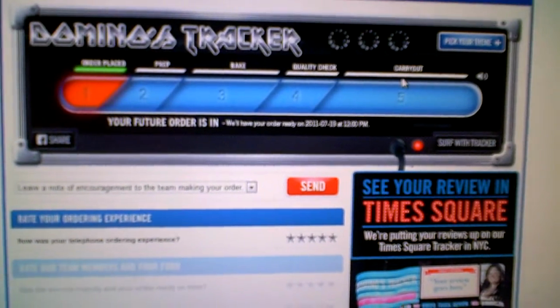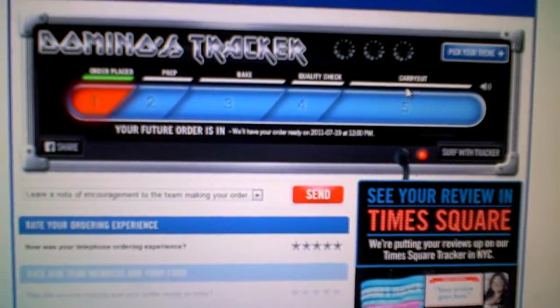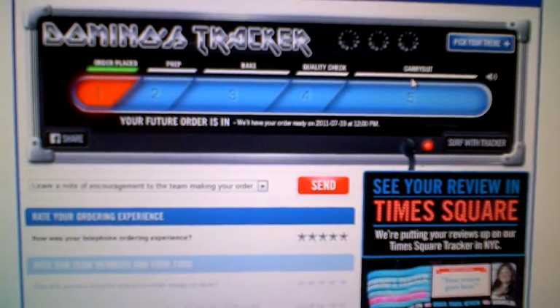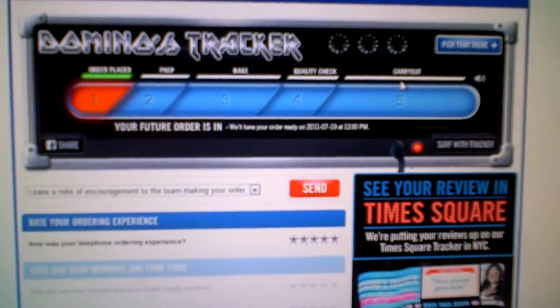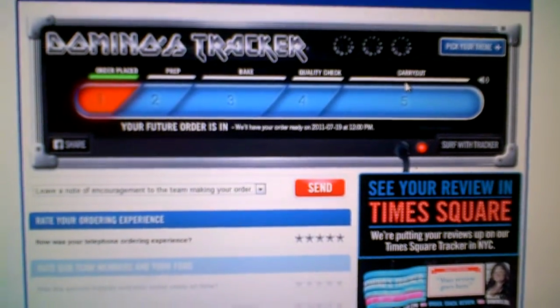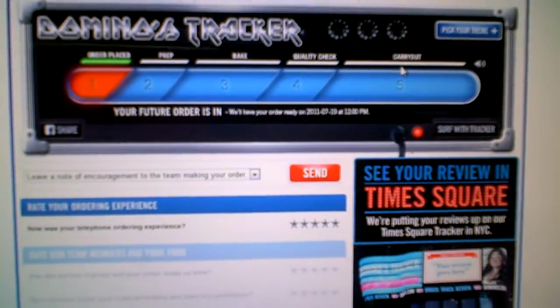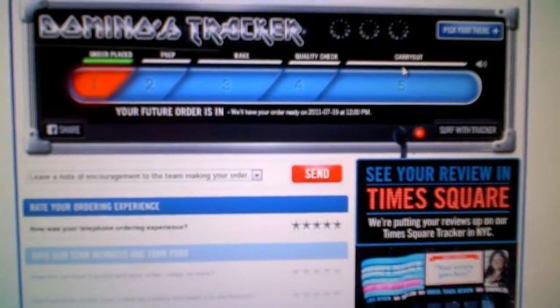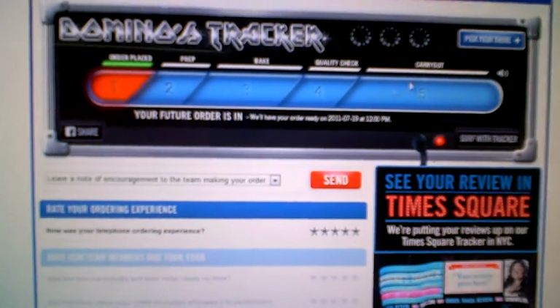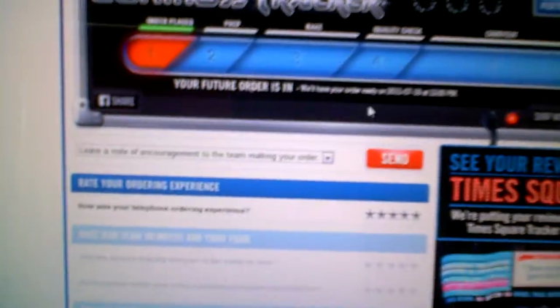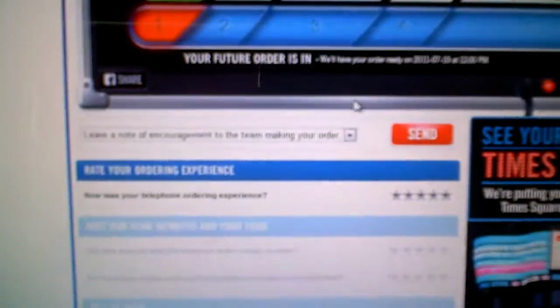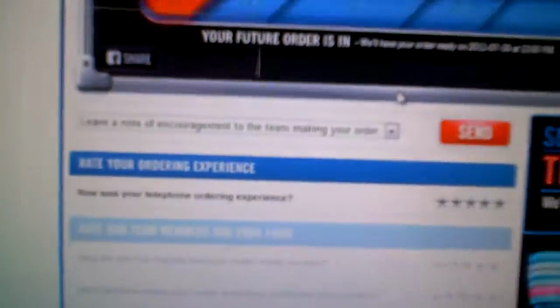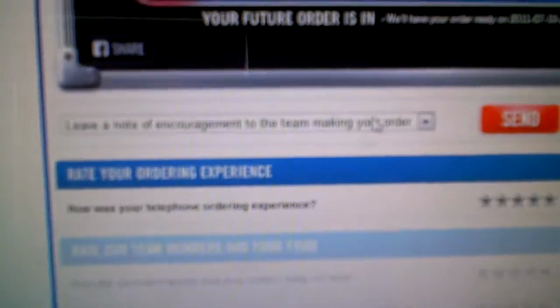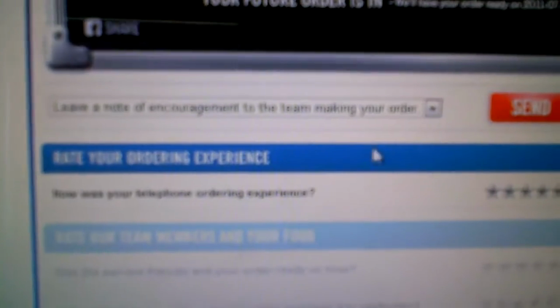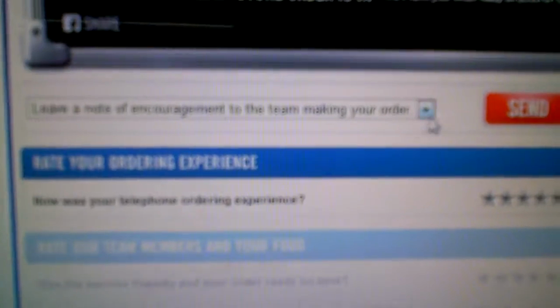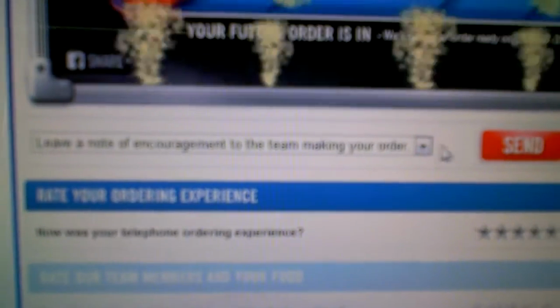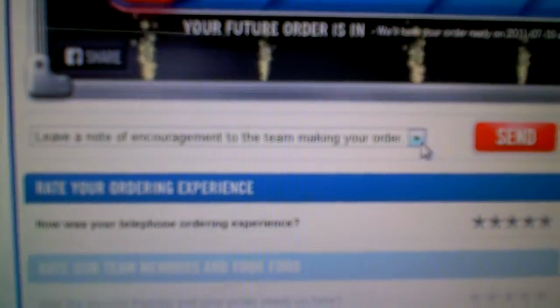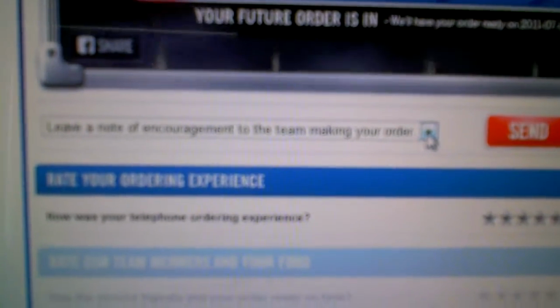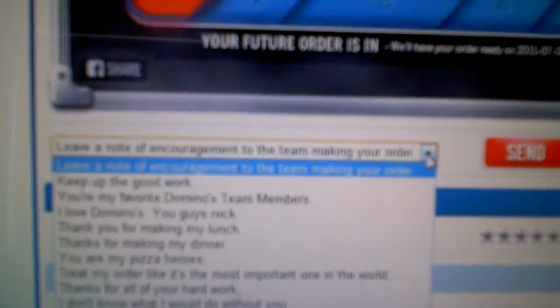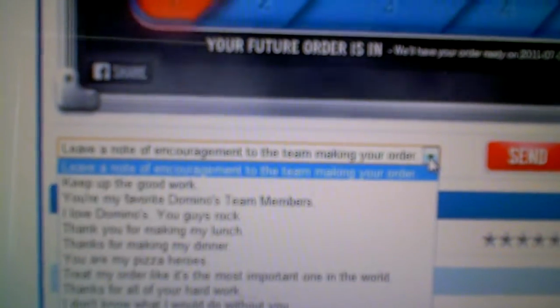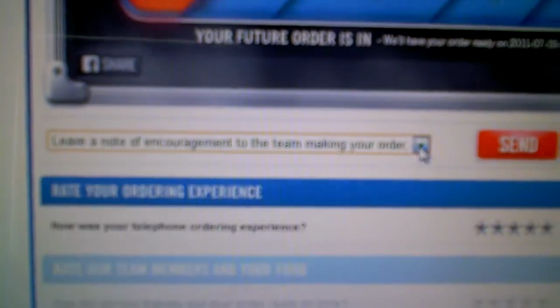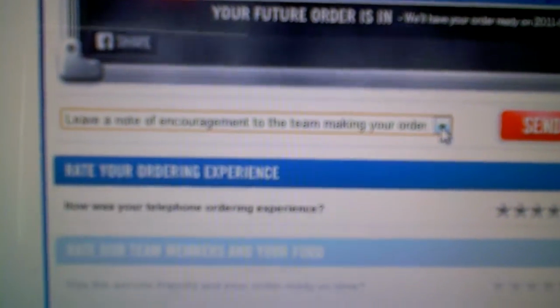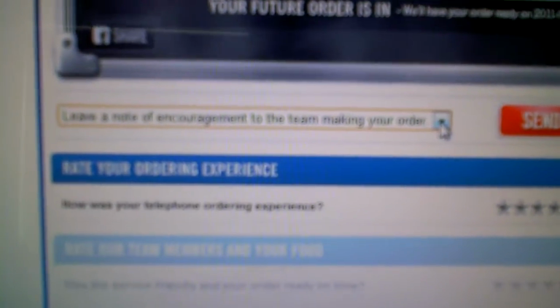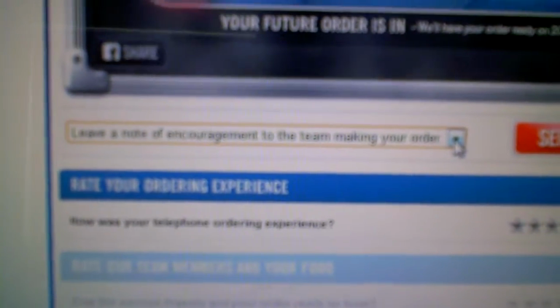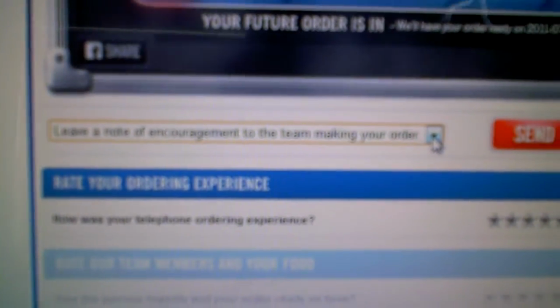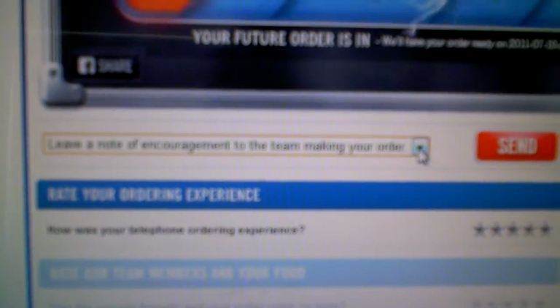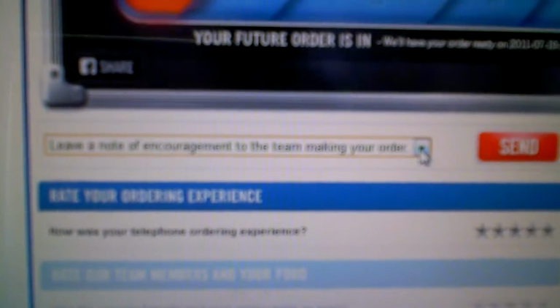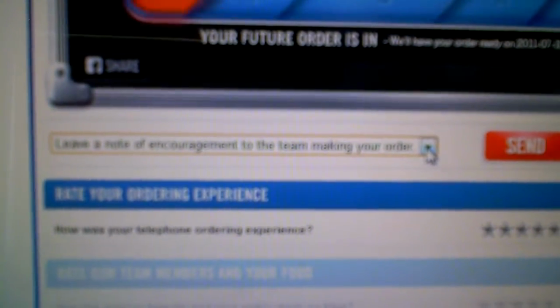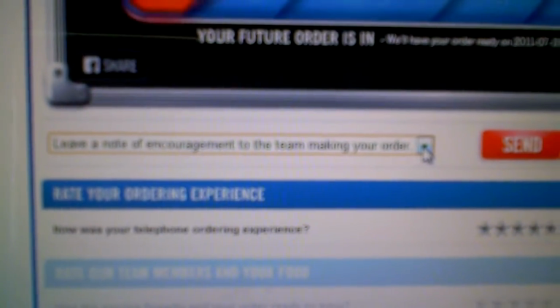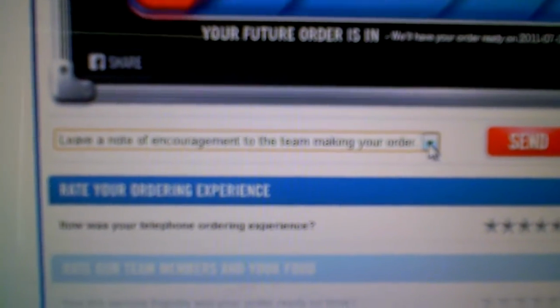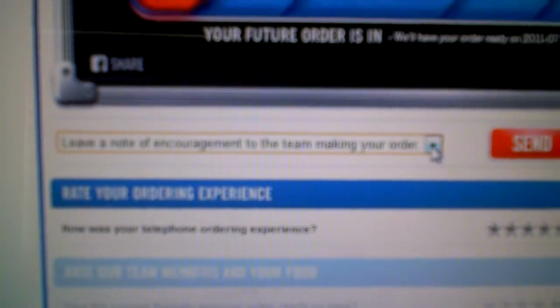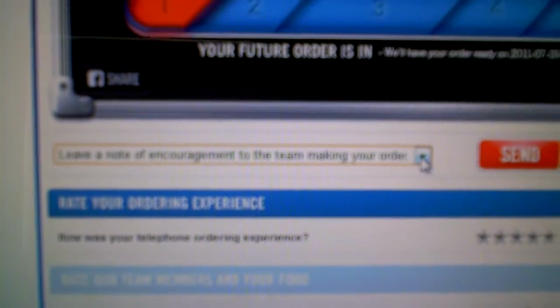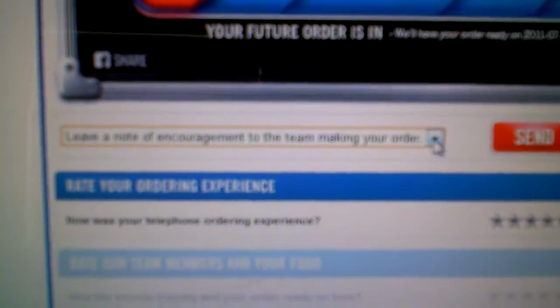In this case it's going to be an example for pickup. But the new thing here — you can leave comments to the people that are making your pizza.